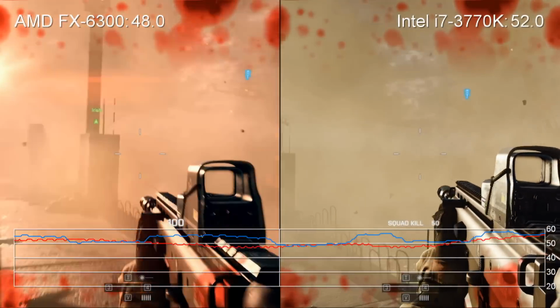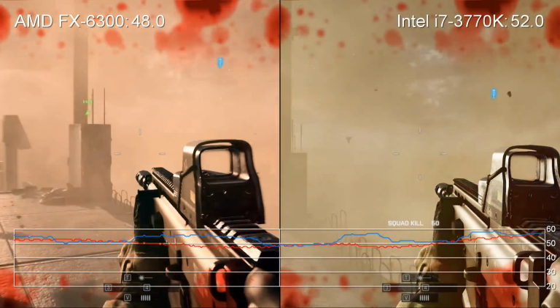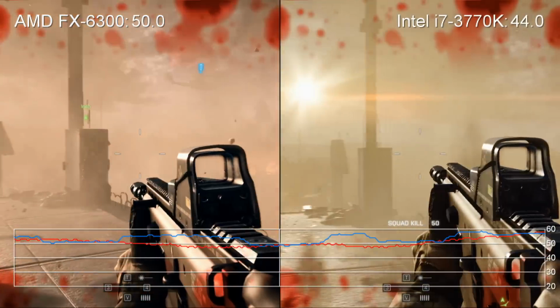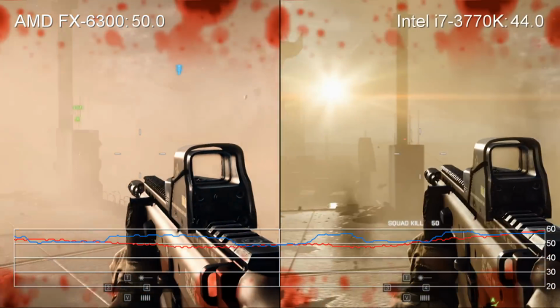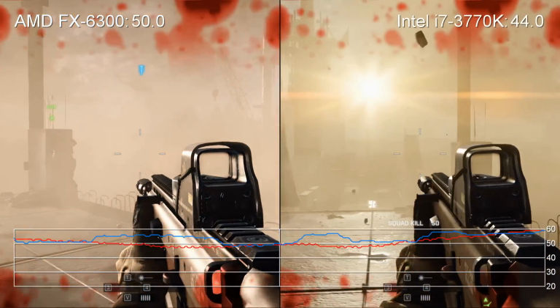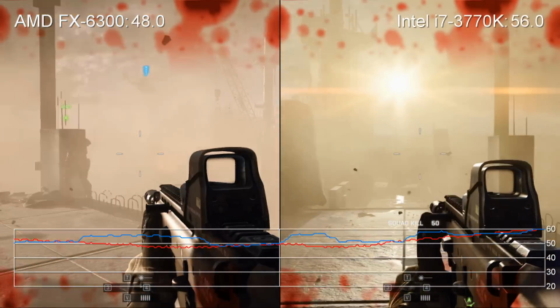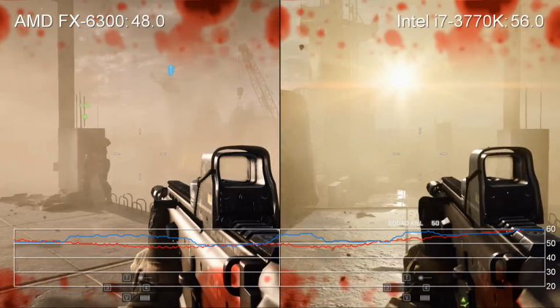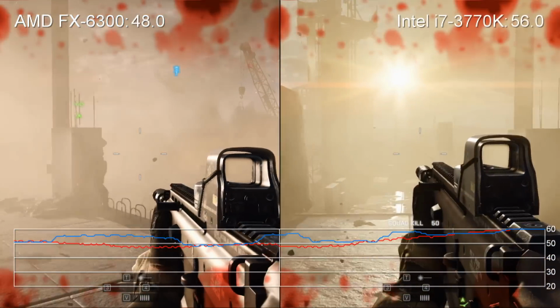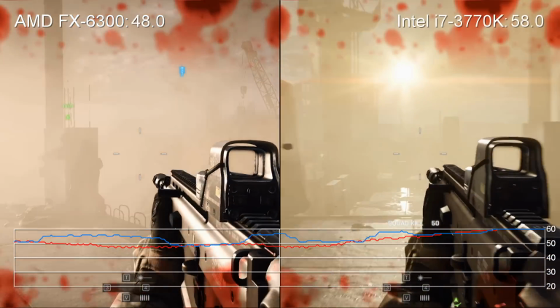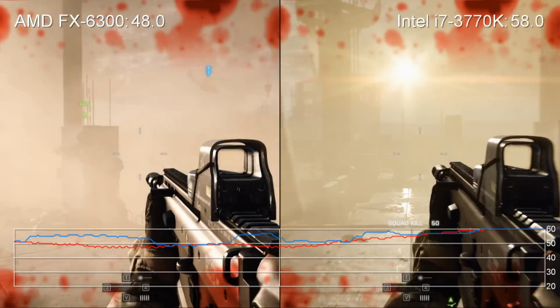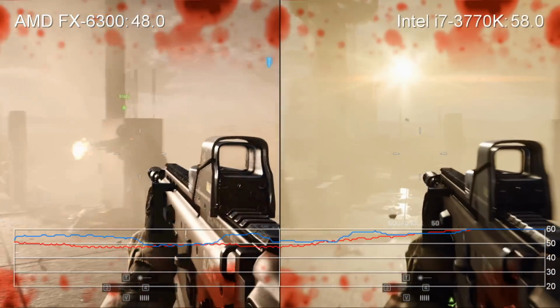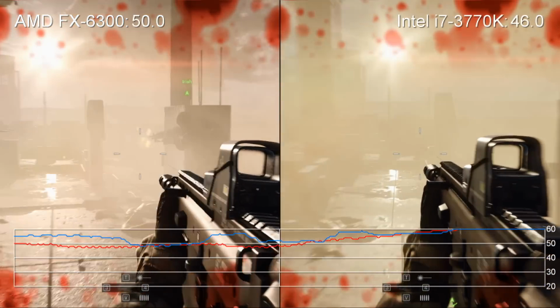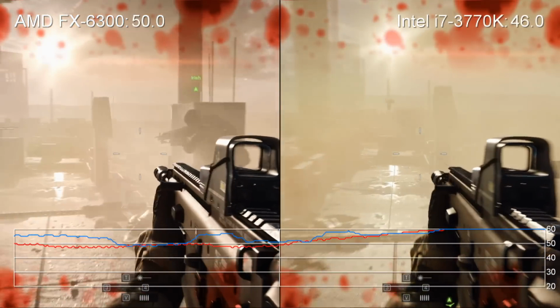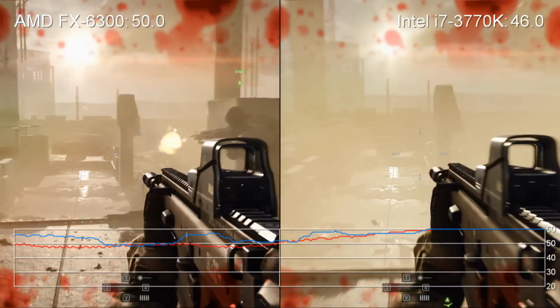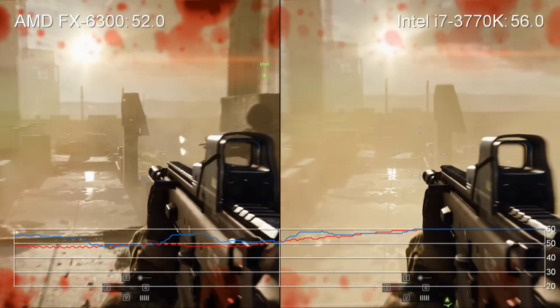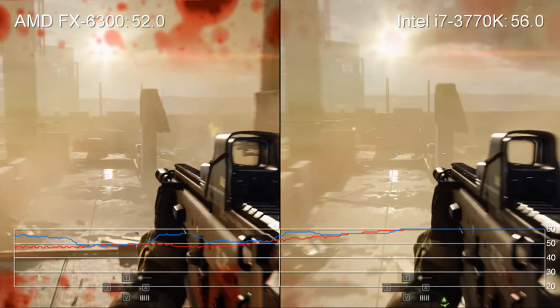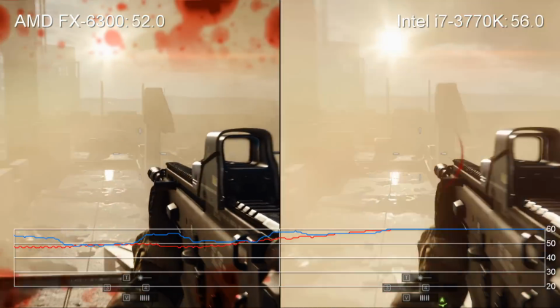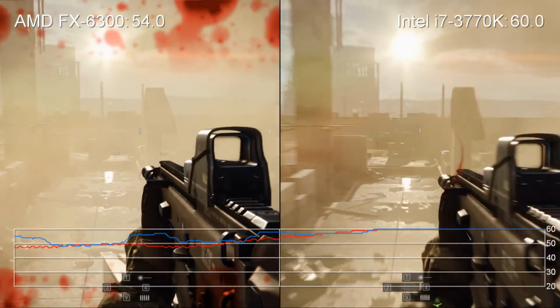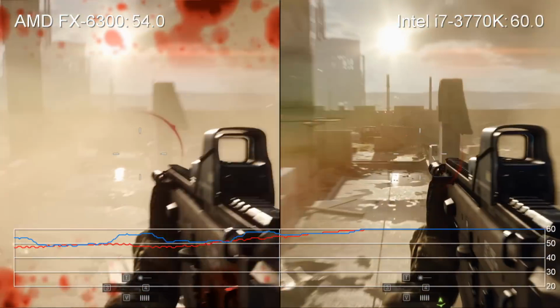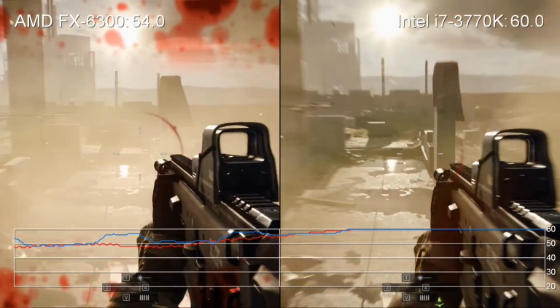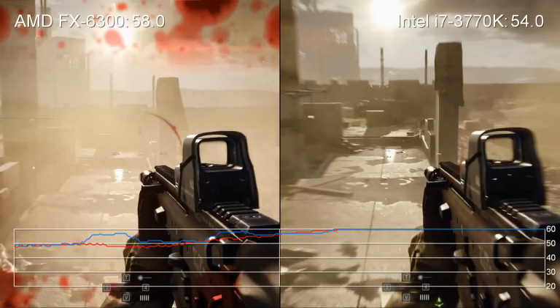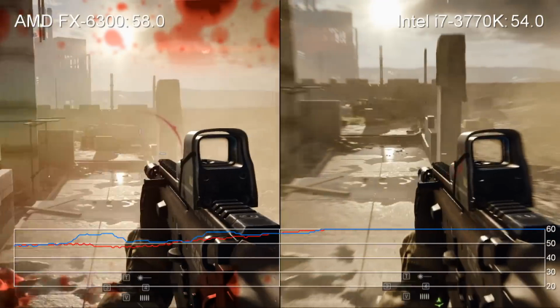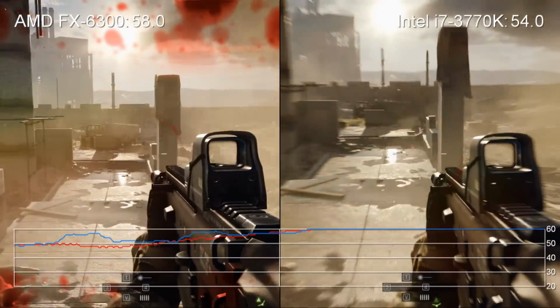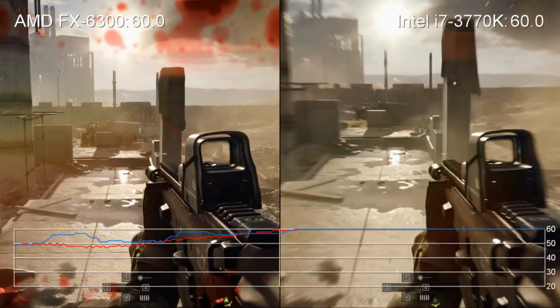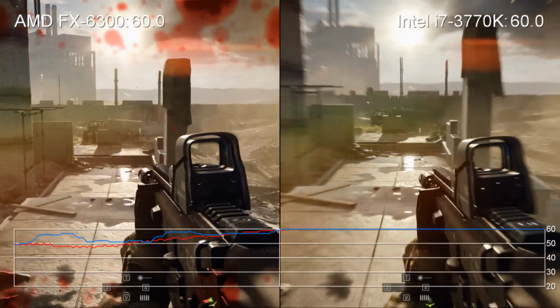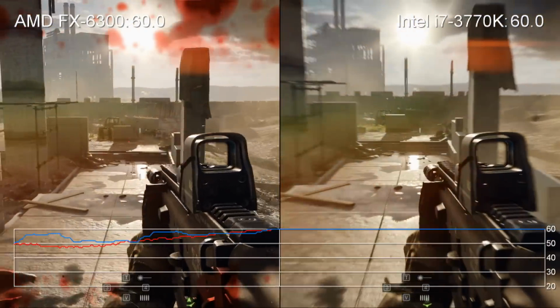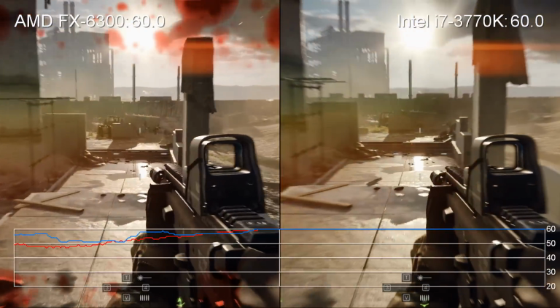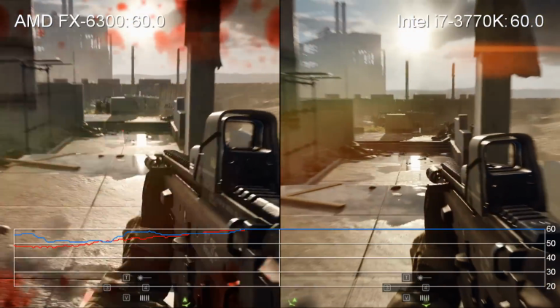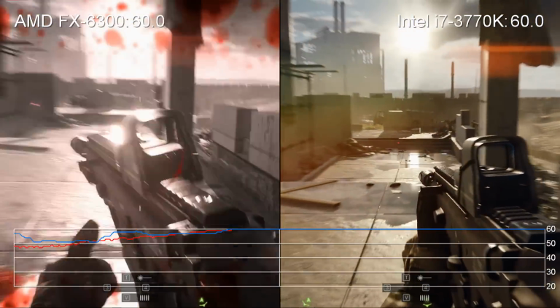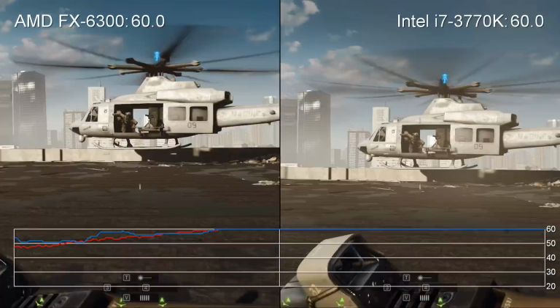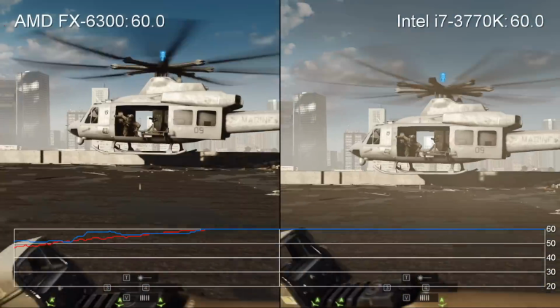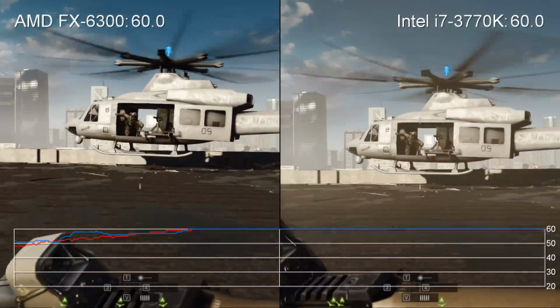Stand by. I'm reloading. Okay, I'm moving. Stable.